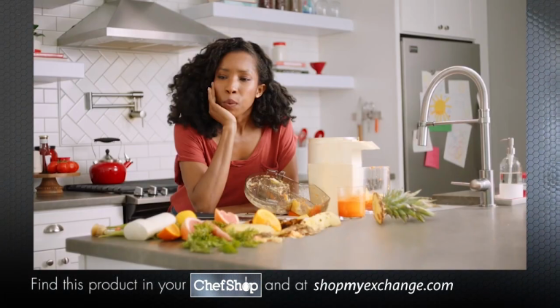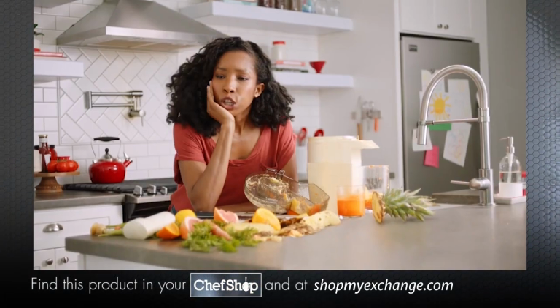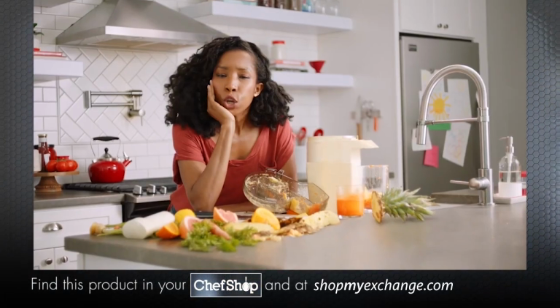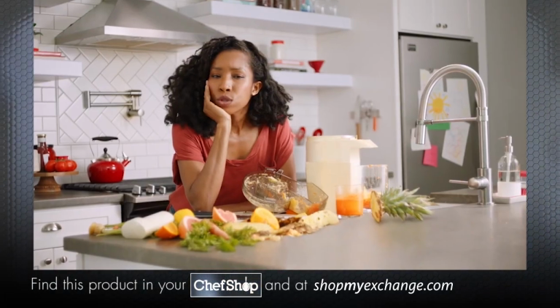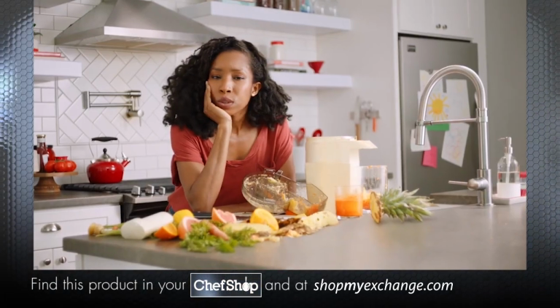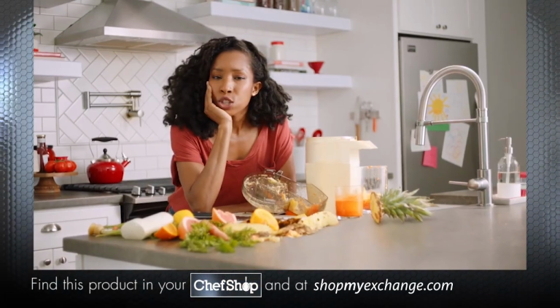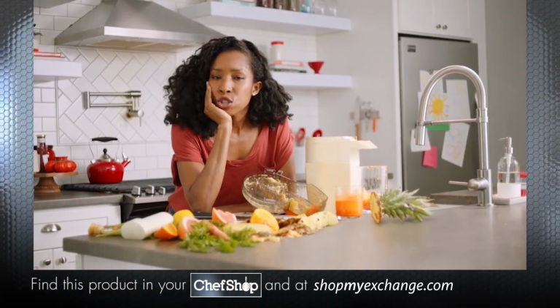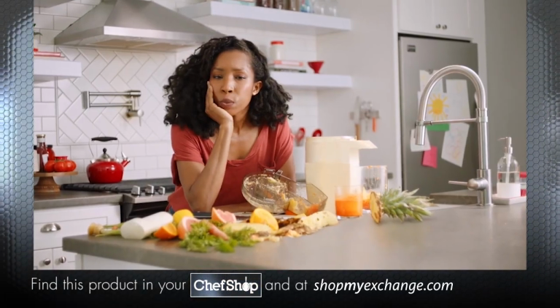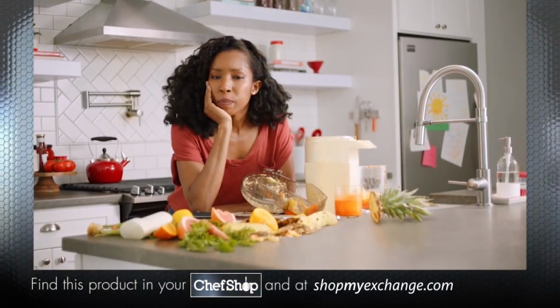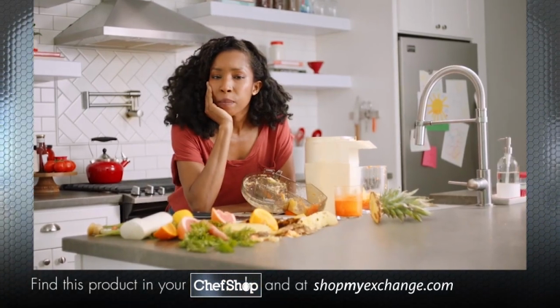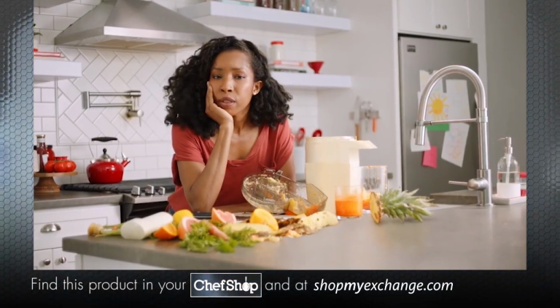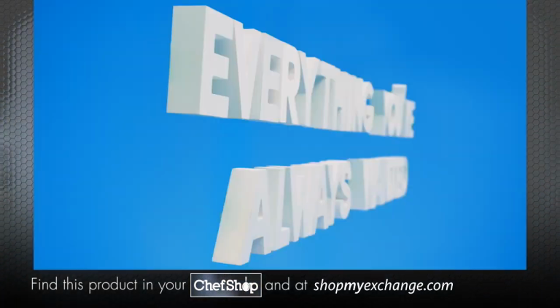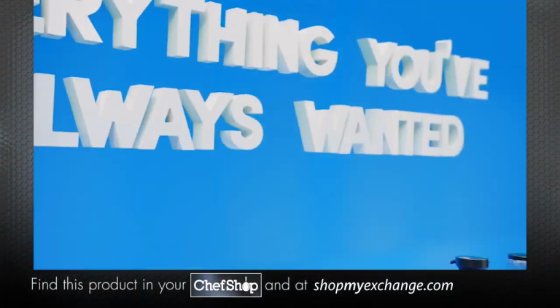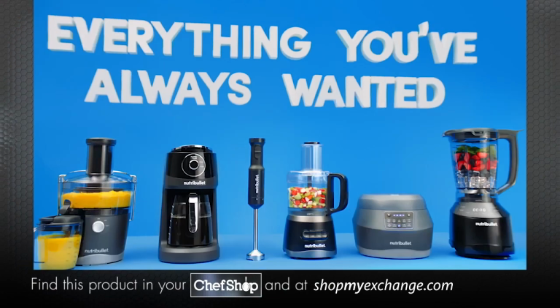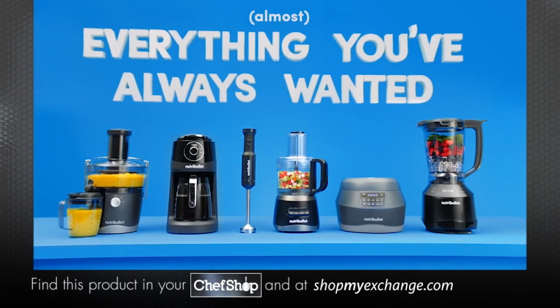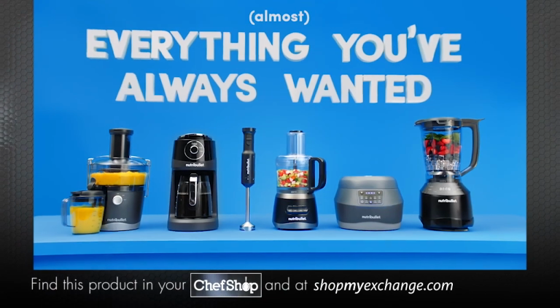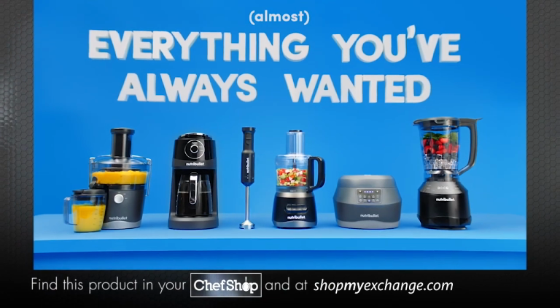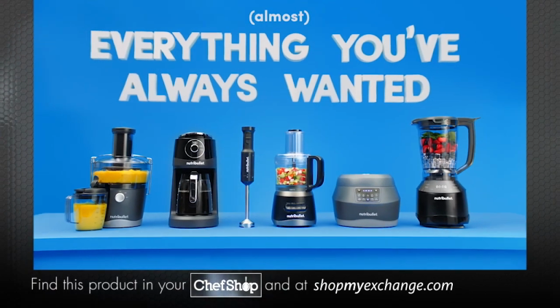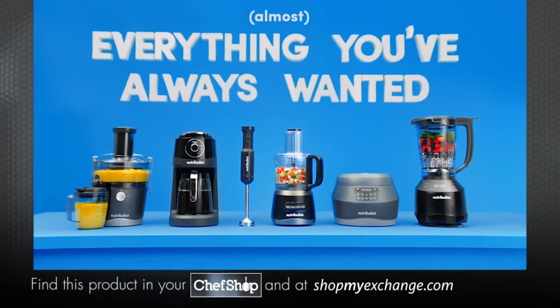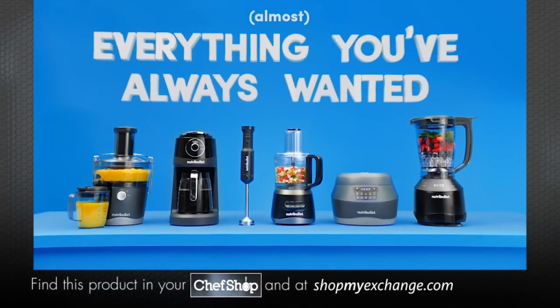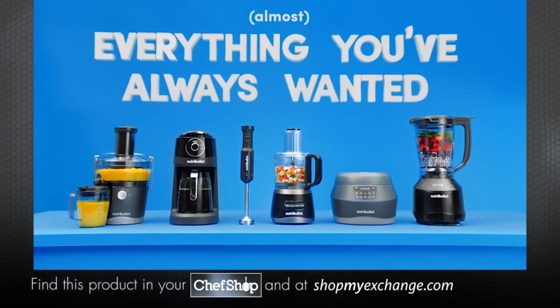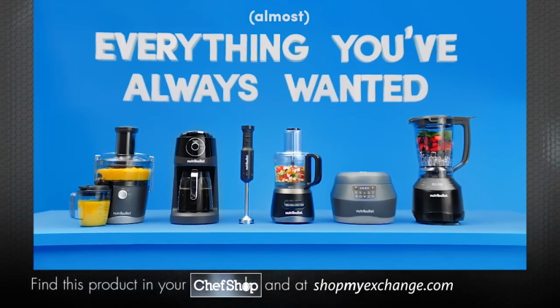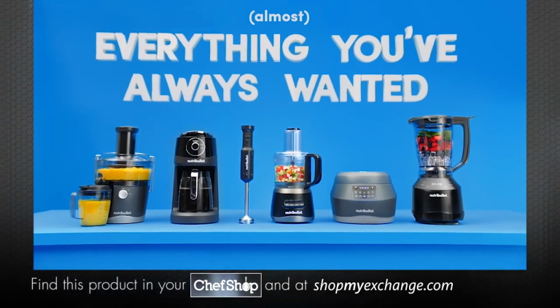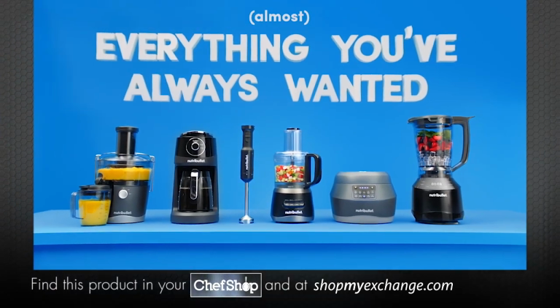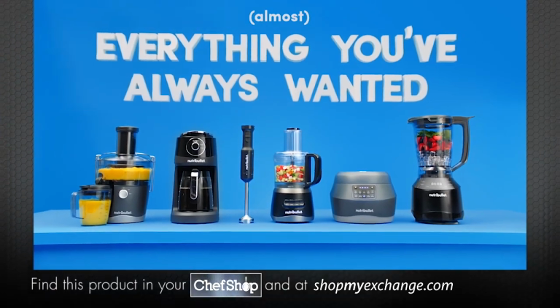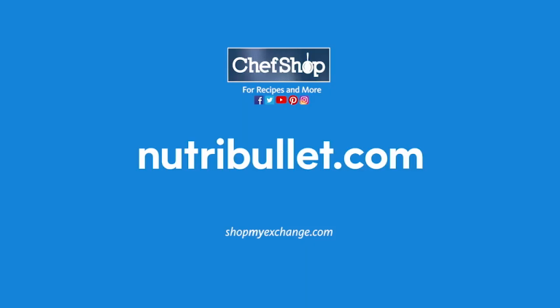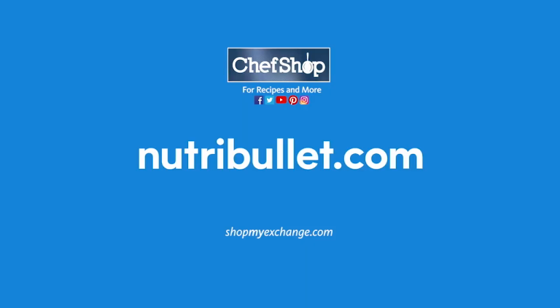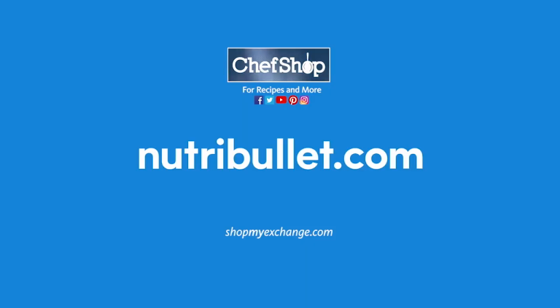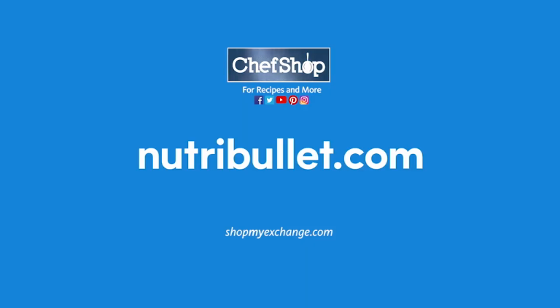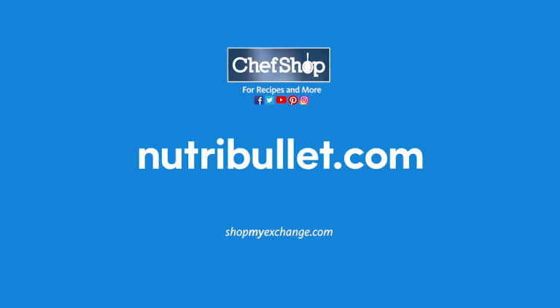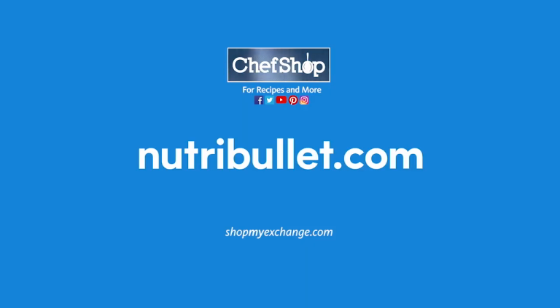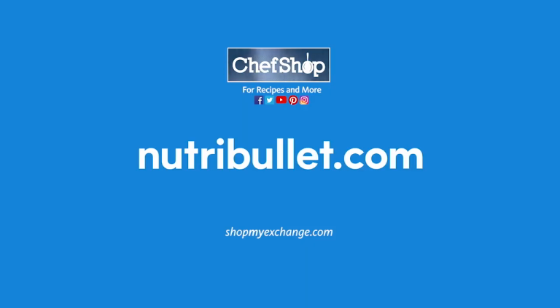I want a closer relationship with my mother. It's almost everything you've always wanted by Nutribullet.